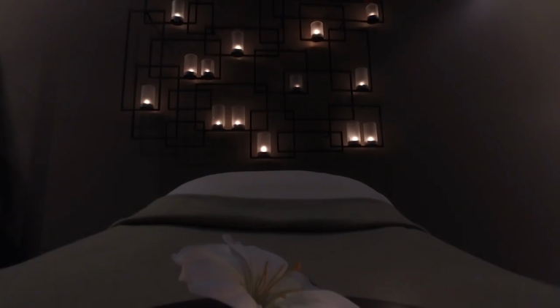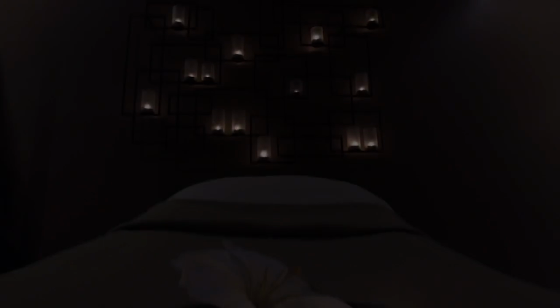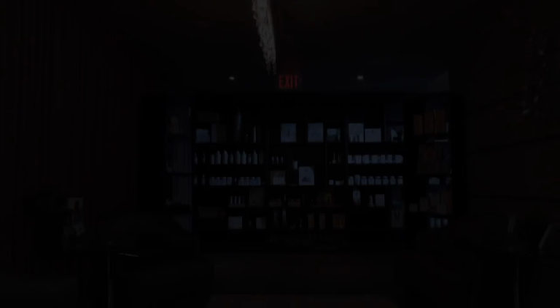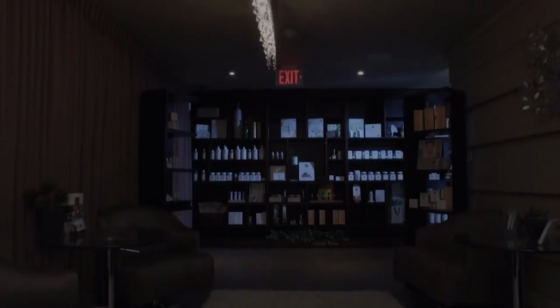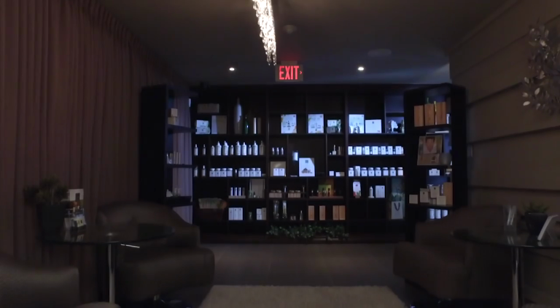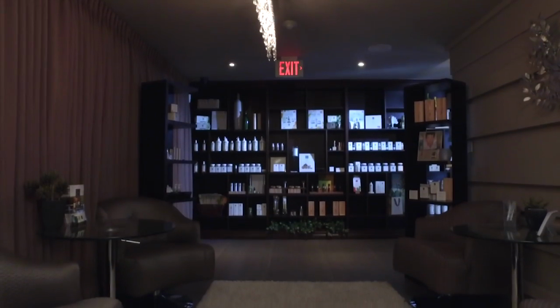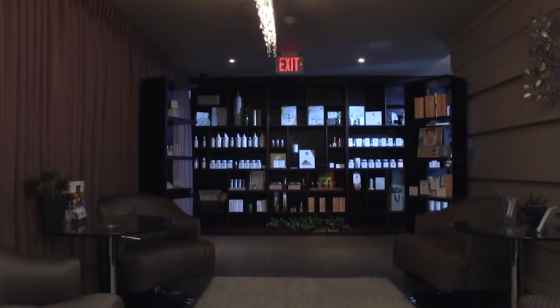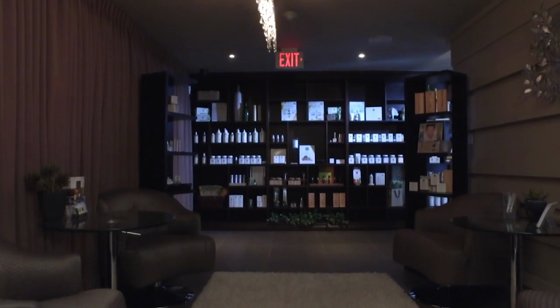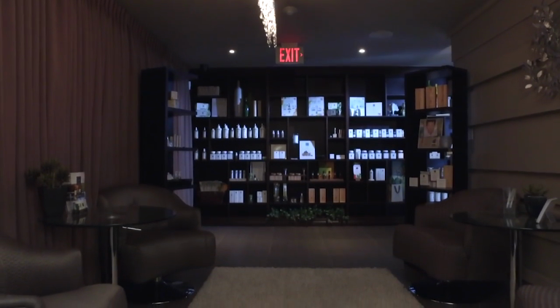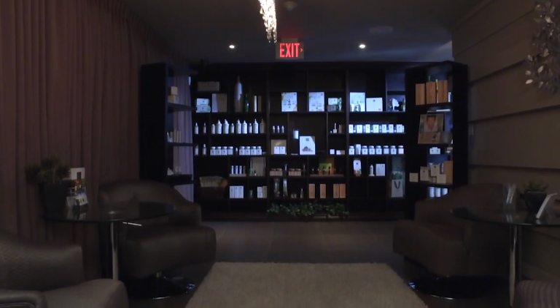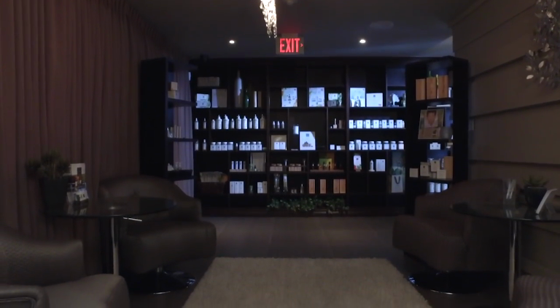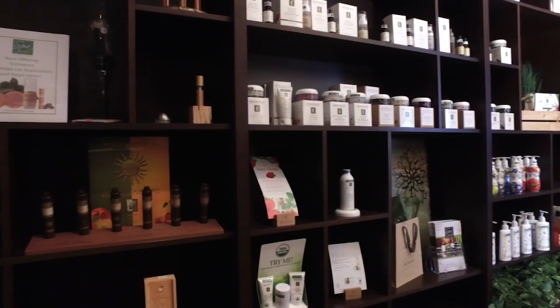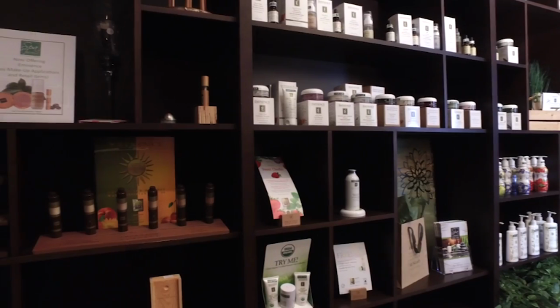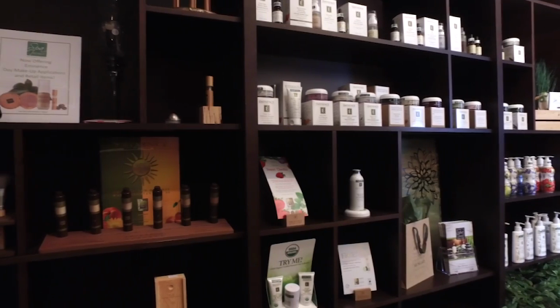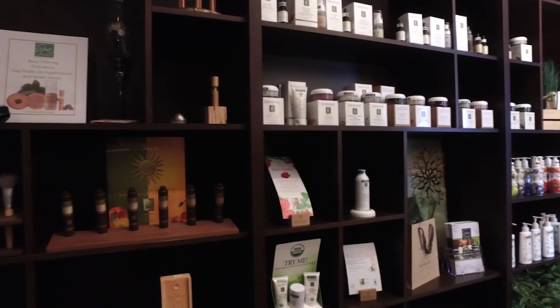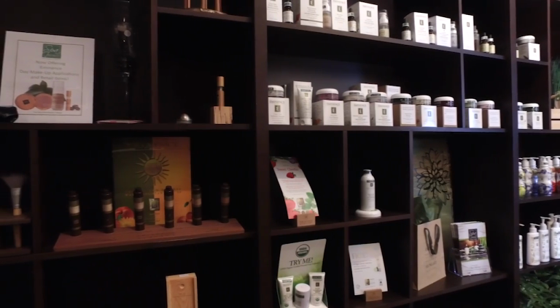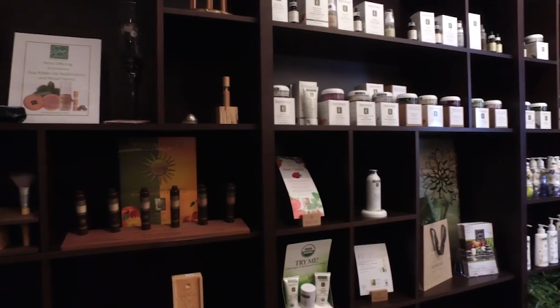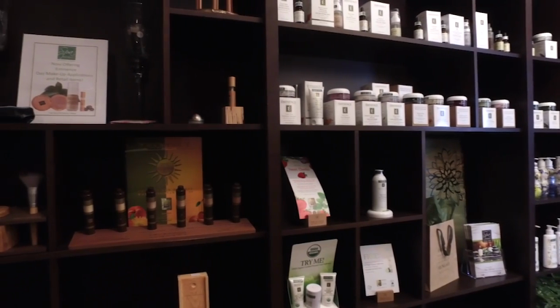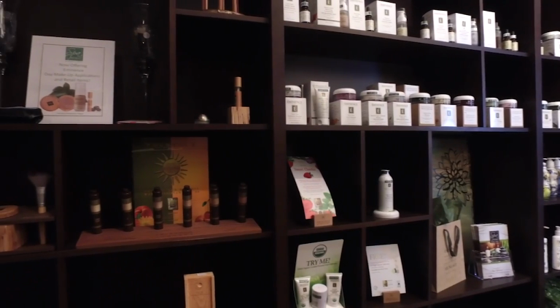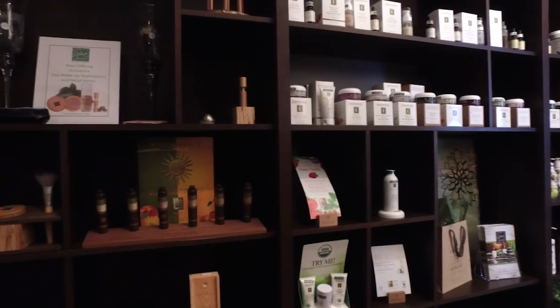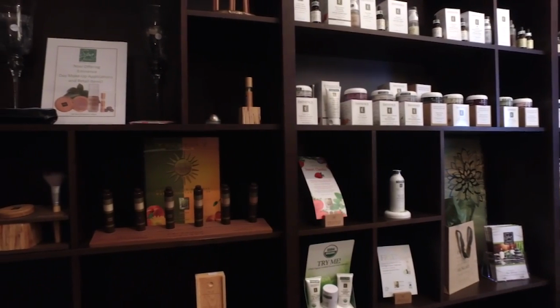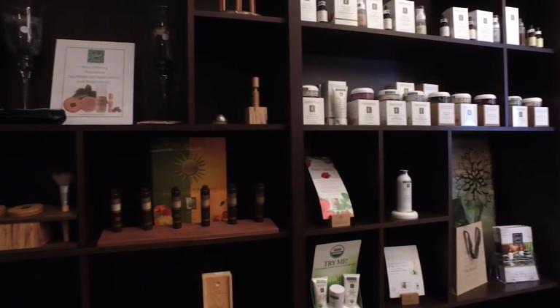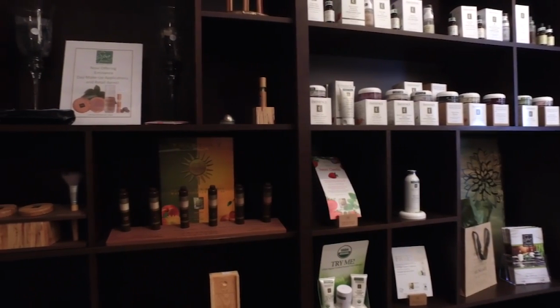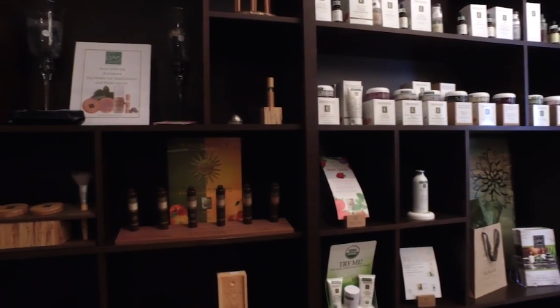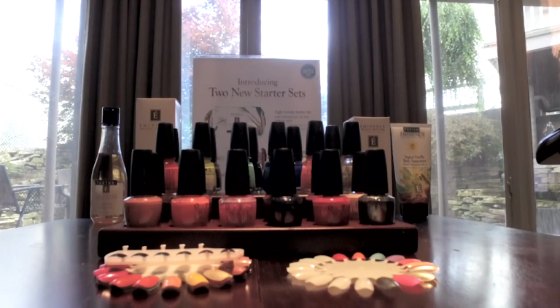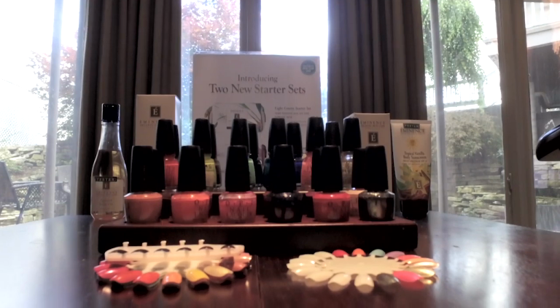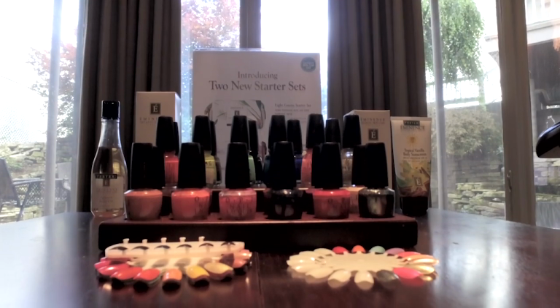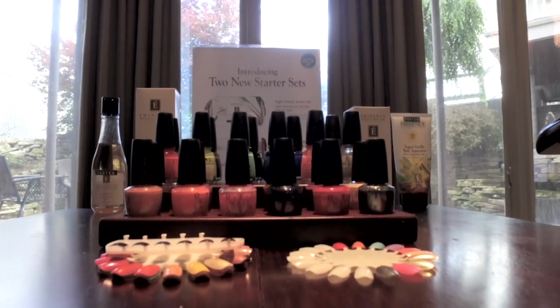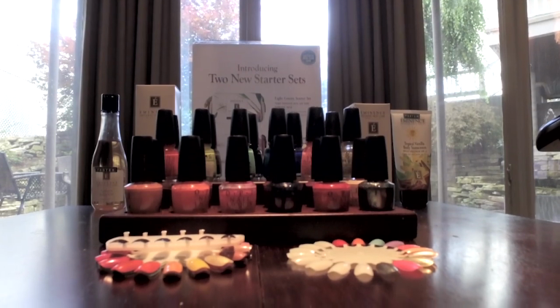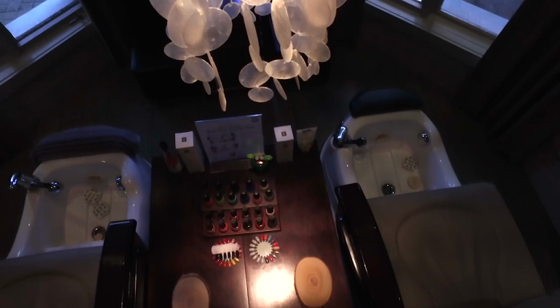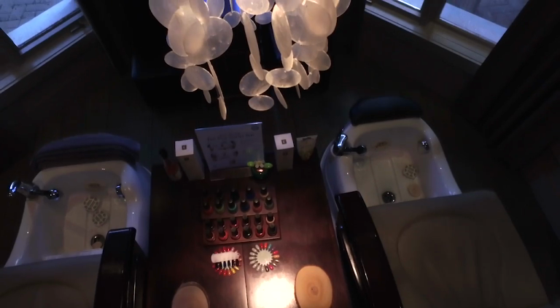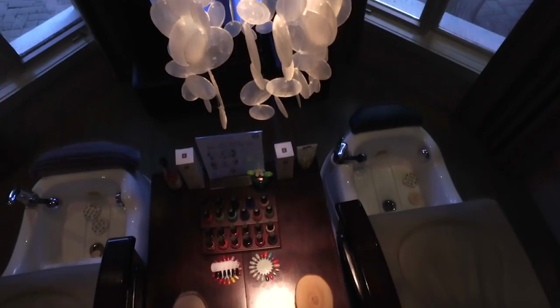Spa Retreat Boutique provides convenient shopping with a full line of products used in all services.